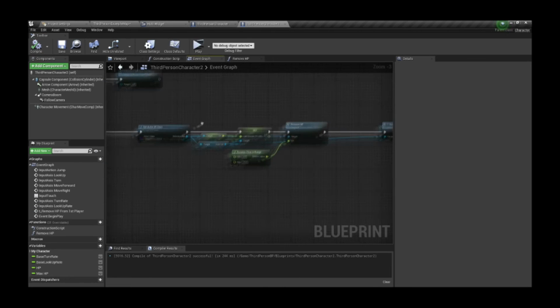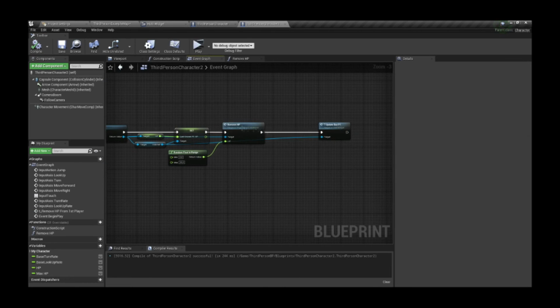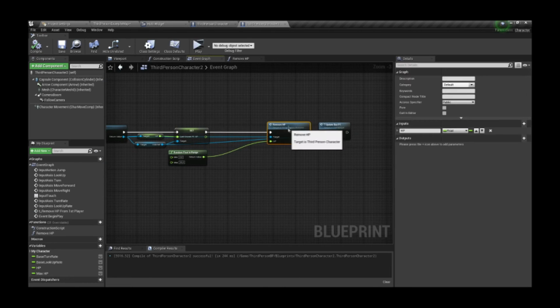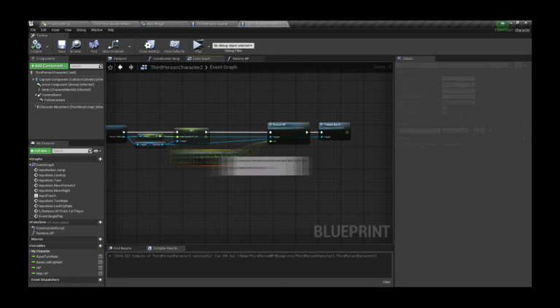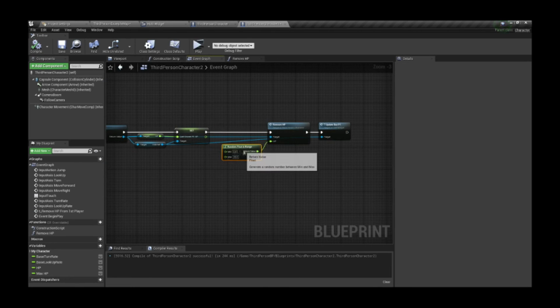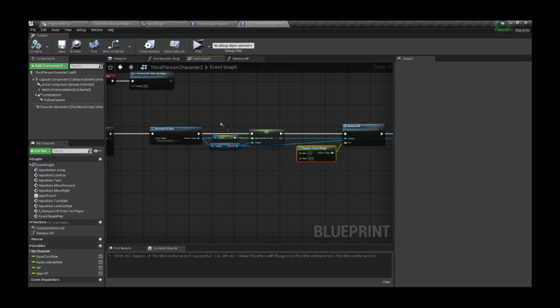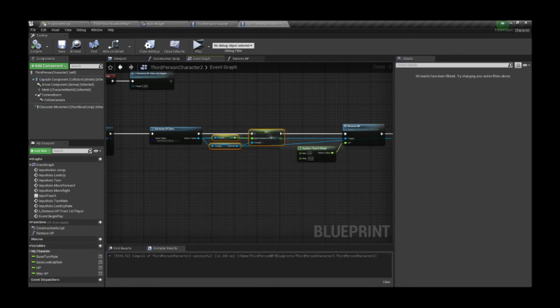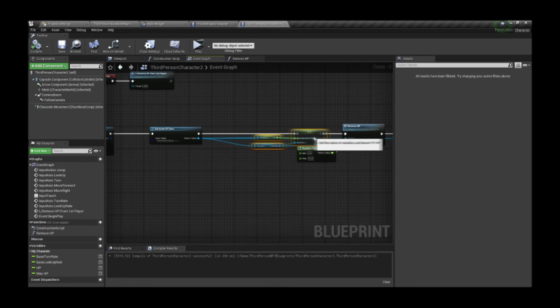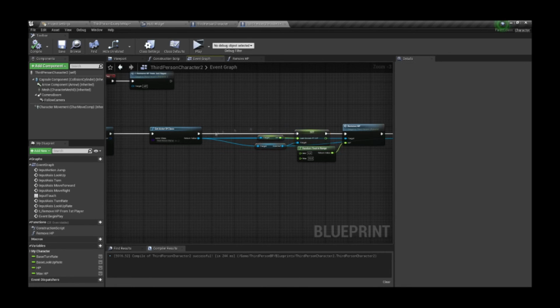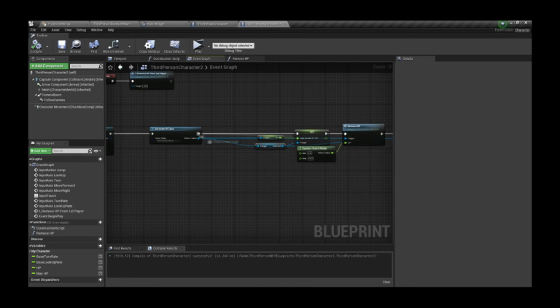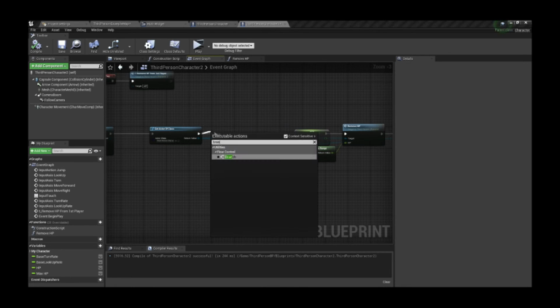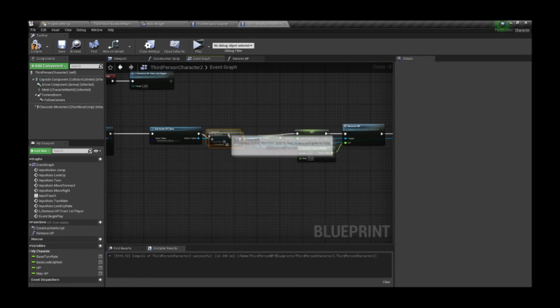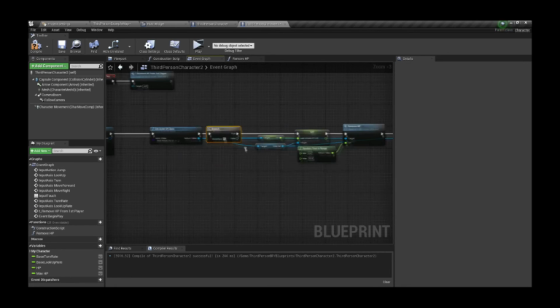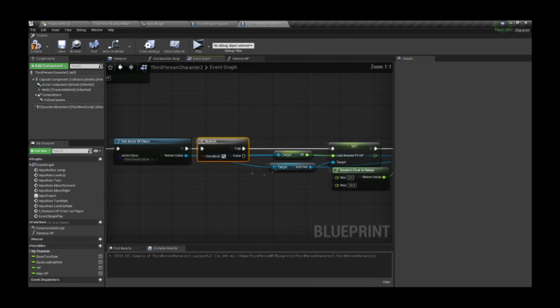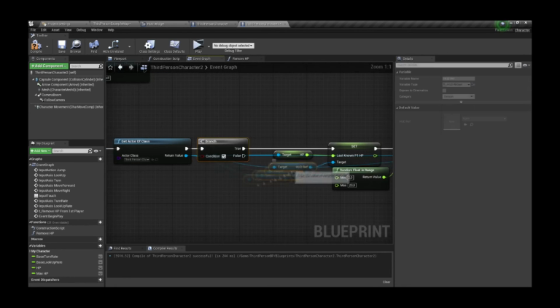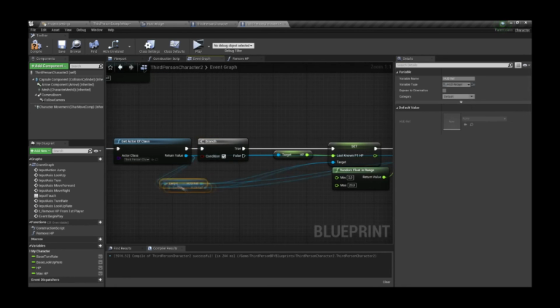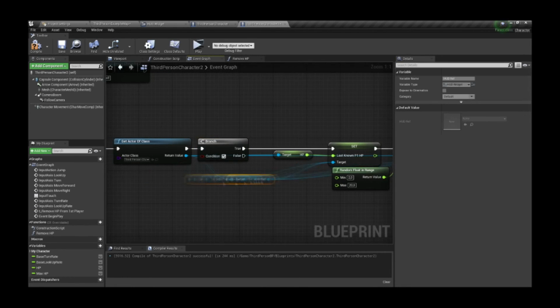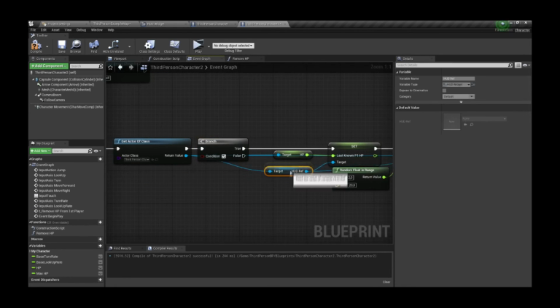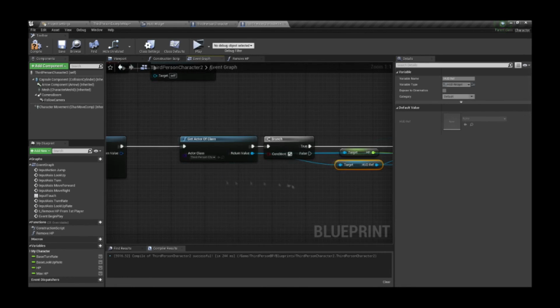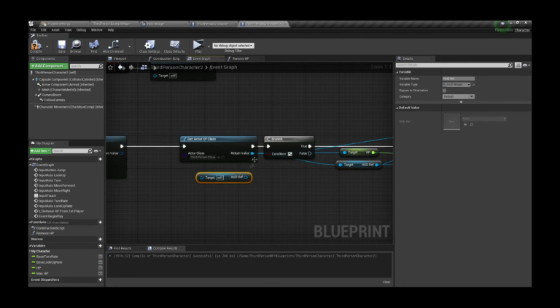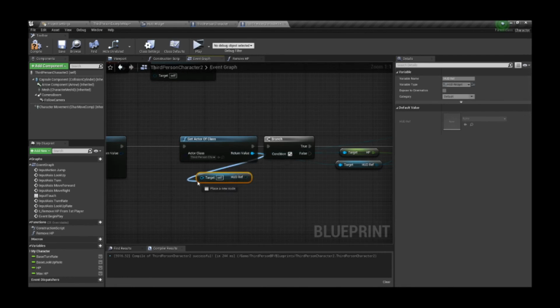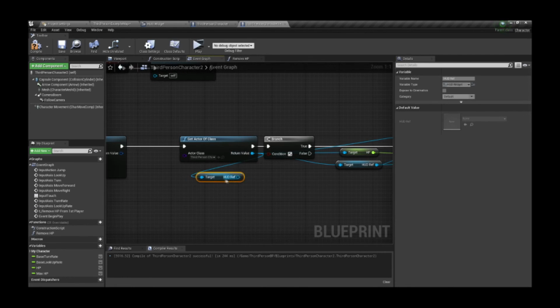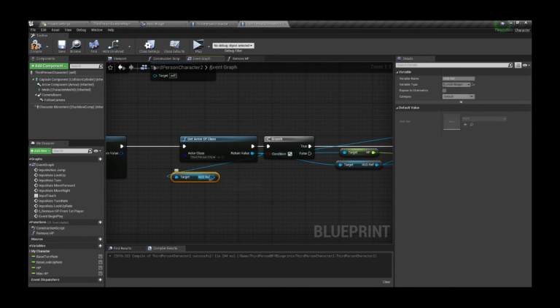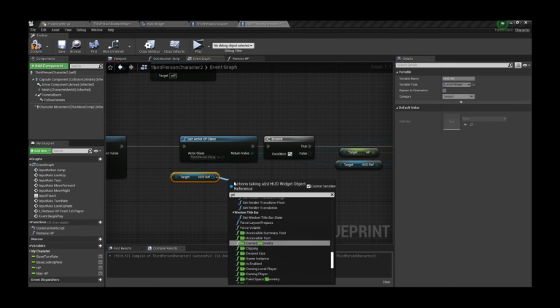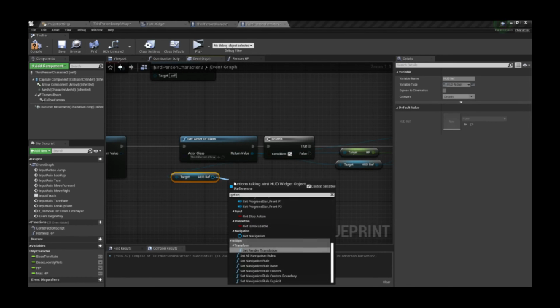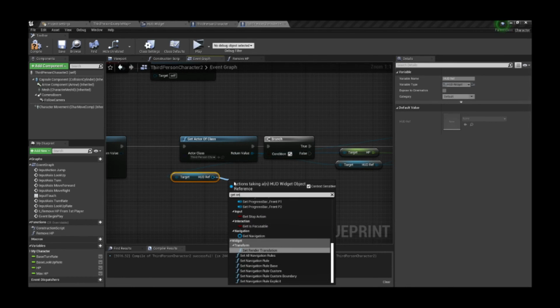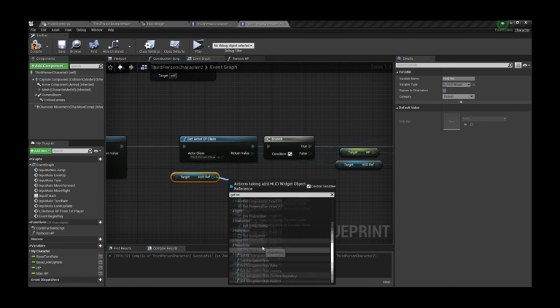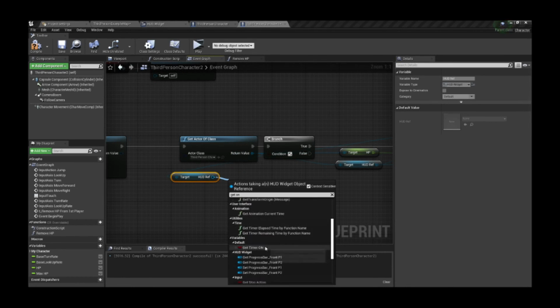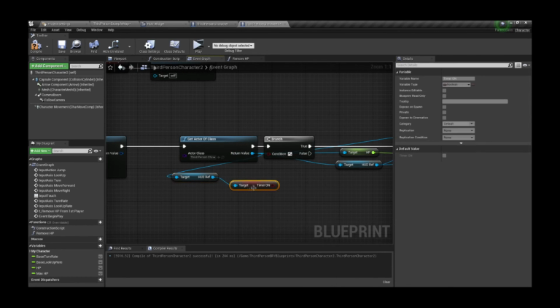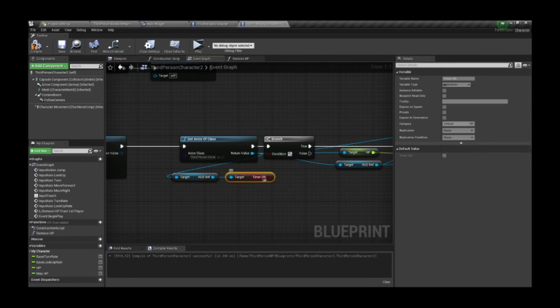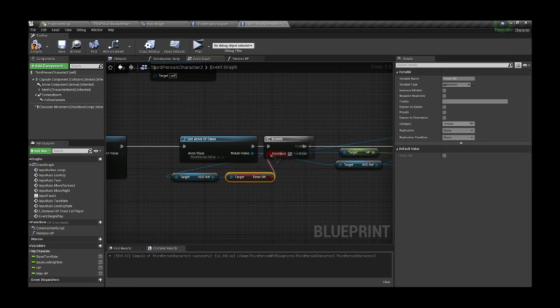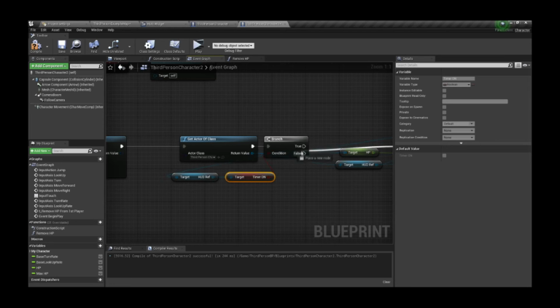For the second player, we don't have the HUD reference directly, so we need to pull it from the first player instead.